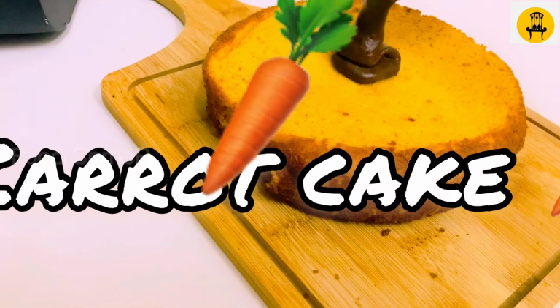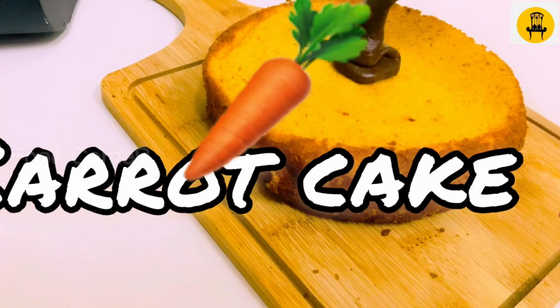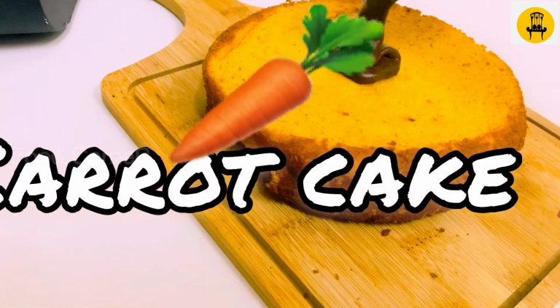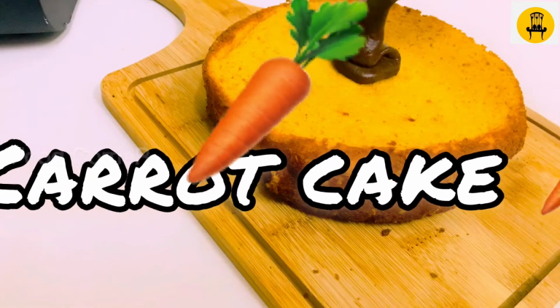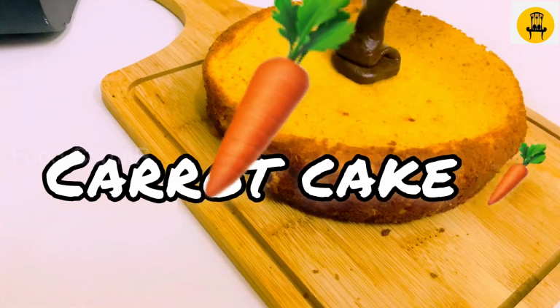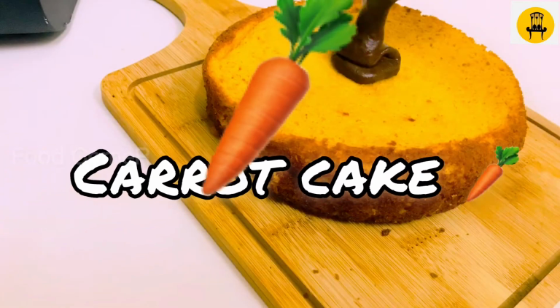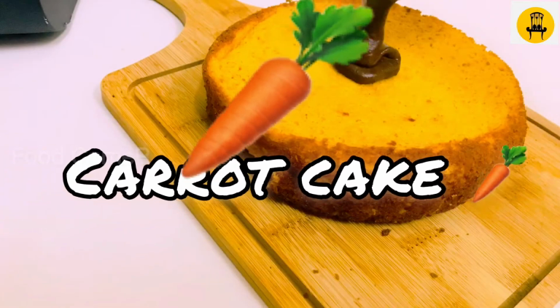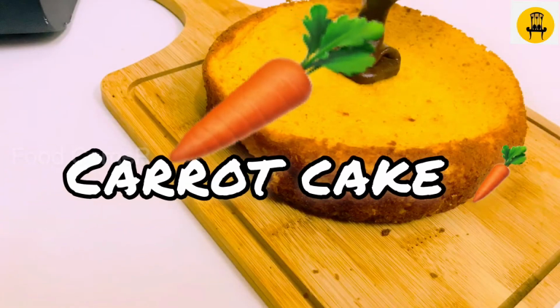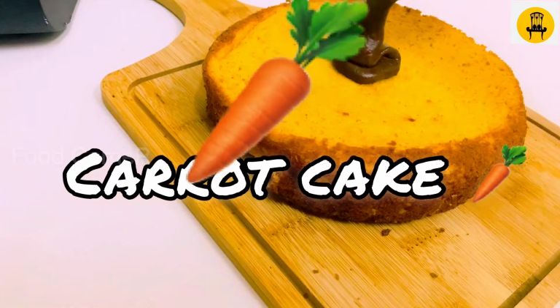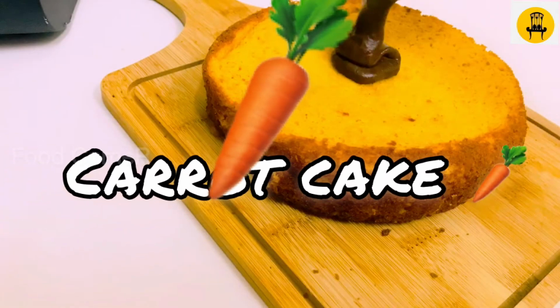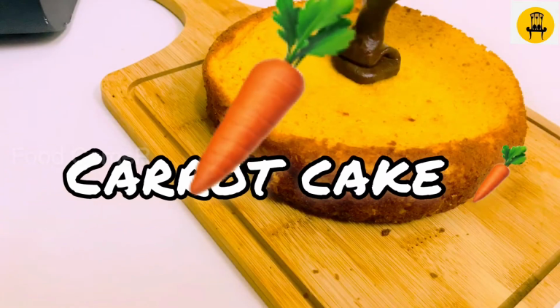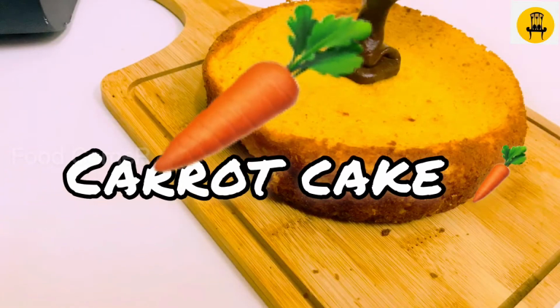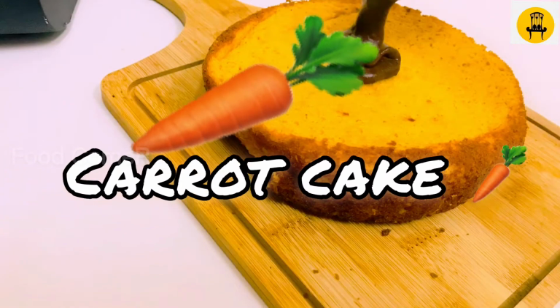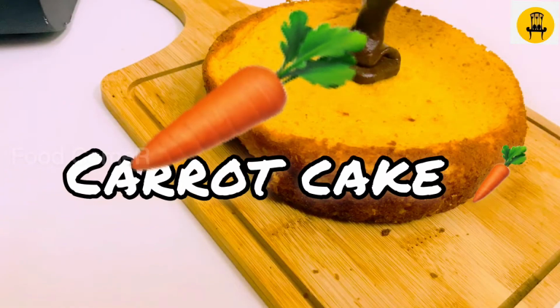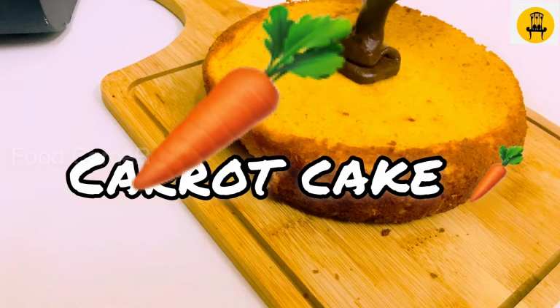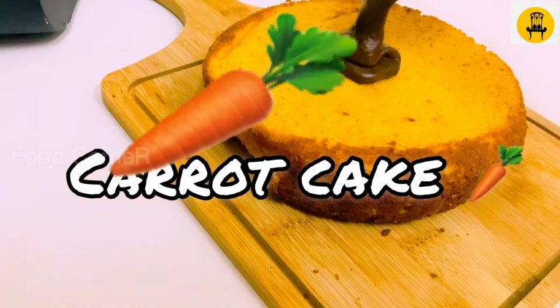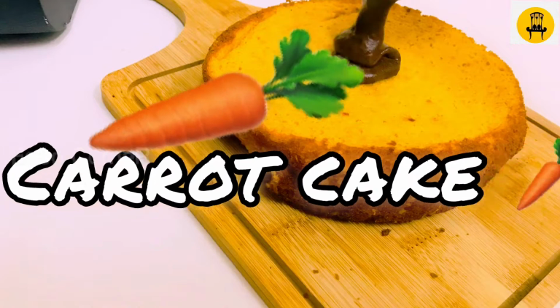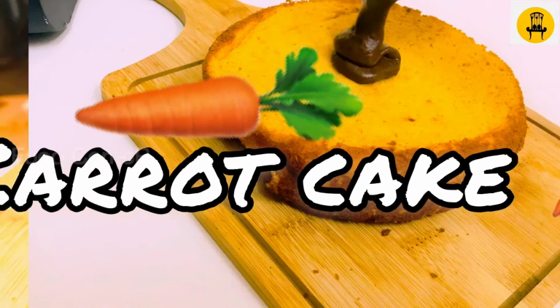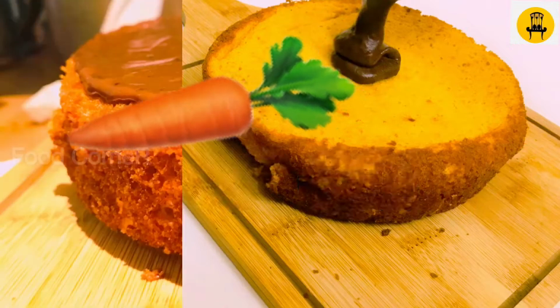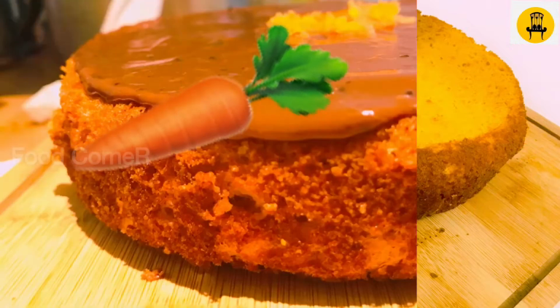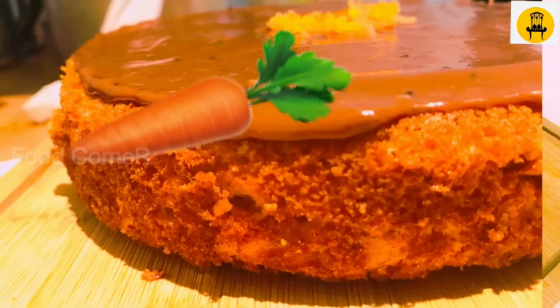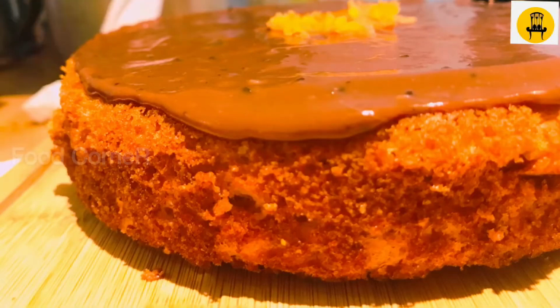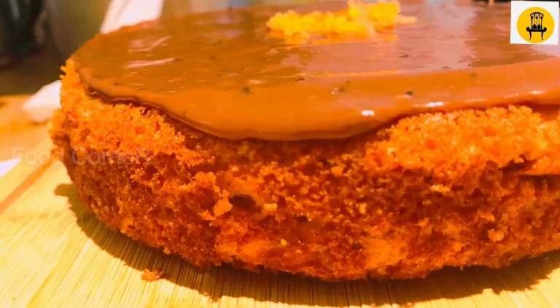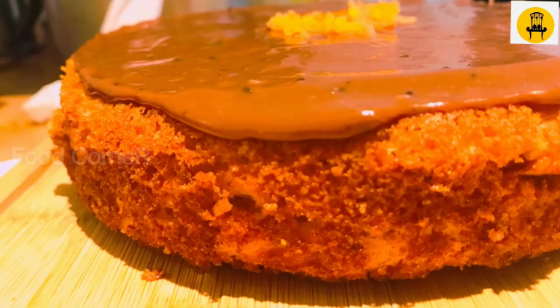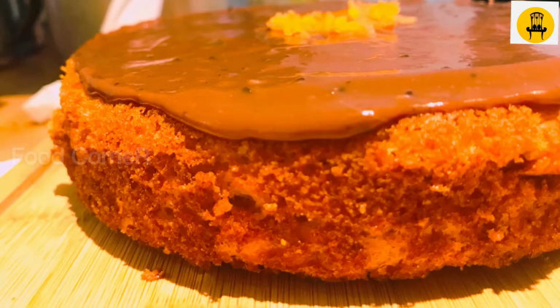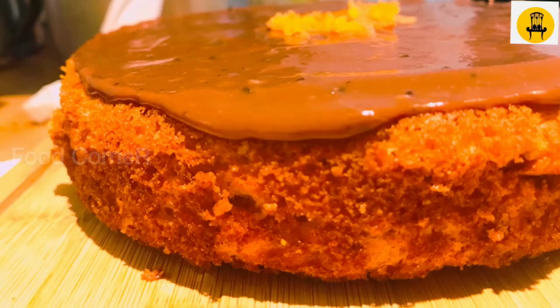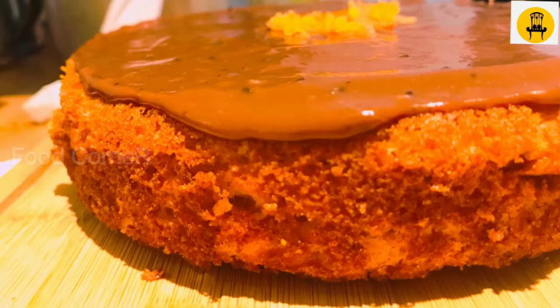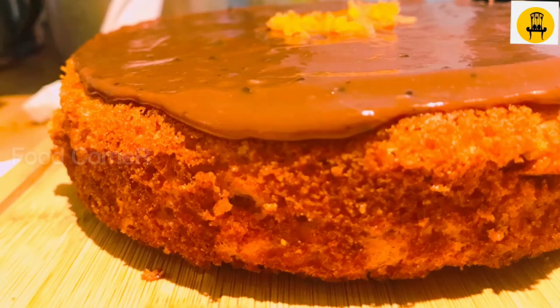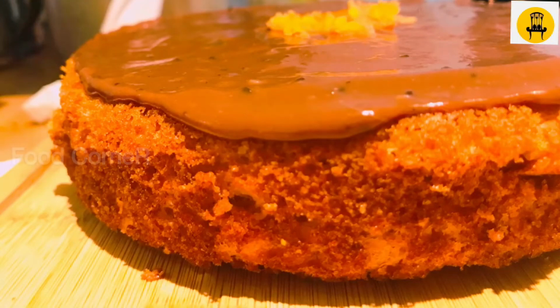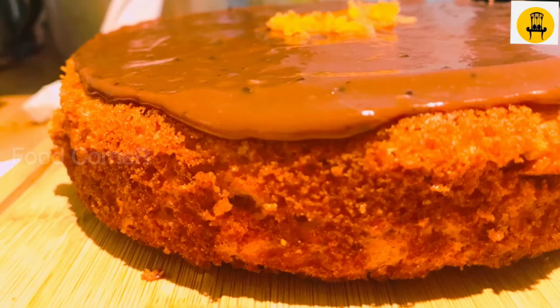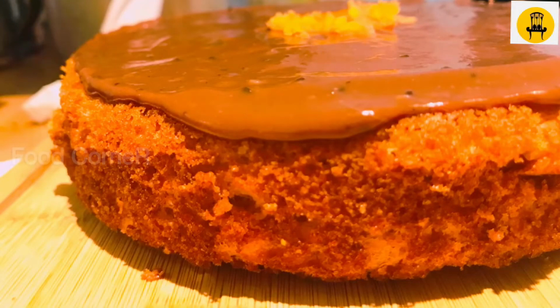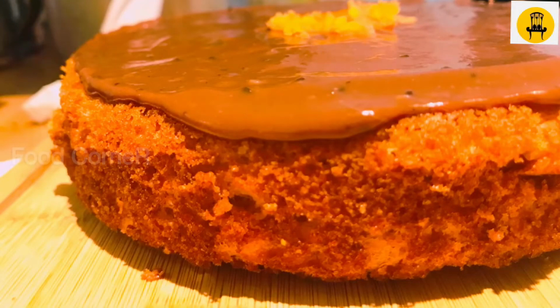Hello friends, welcome back to my channel. Today, I am going to eat carrot cake.